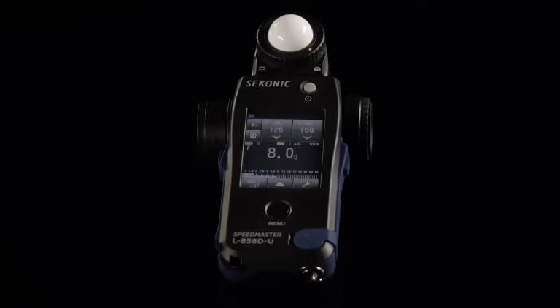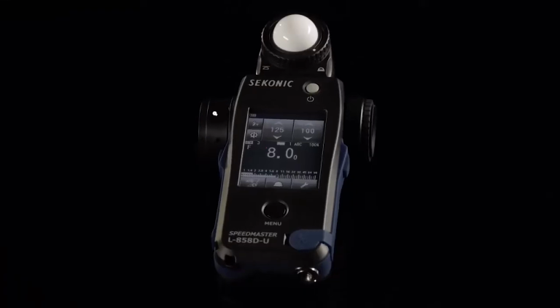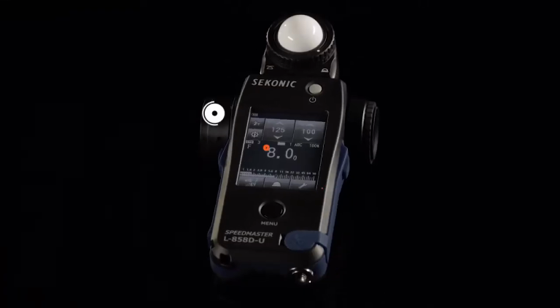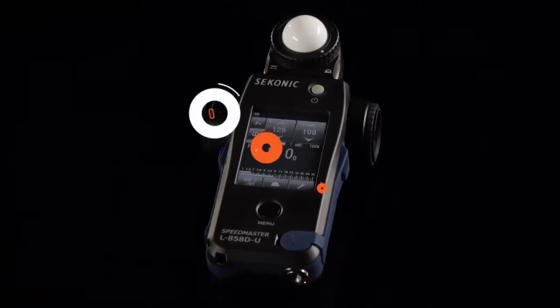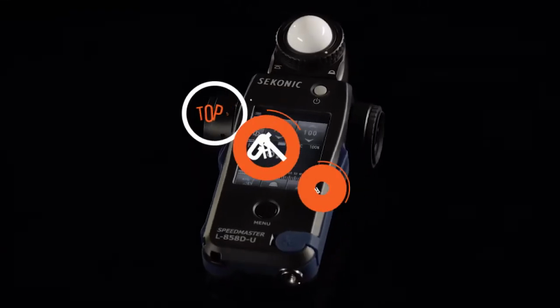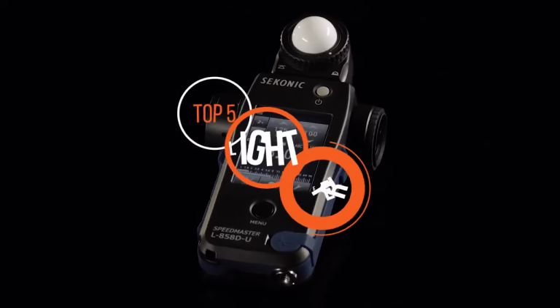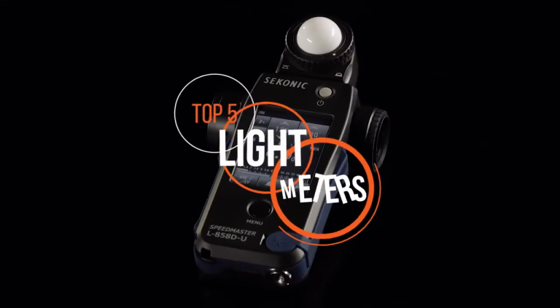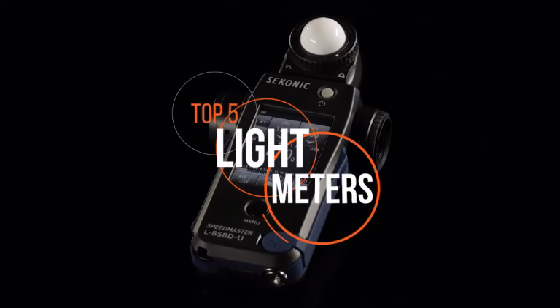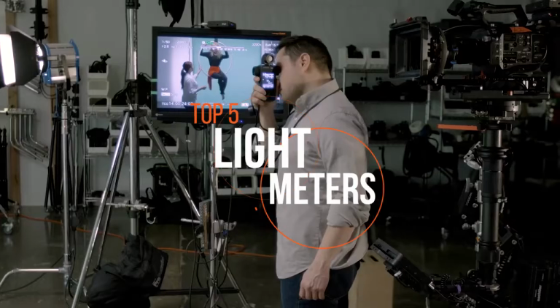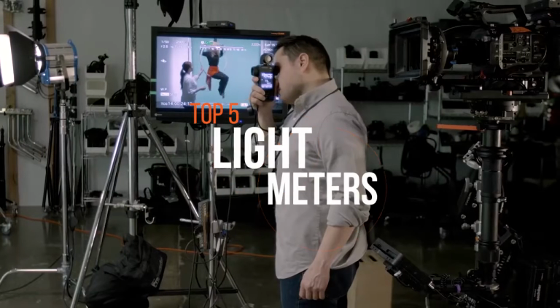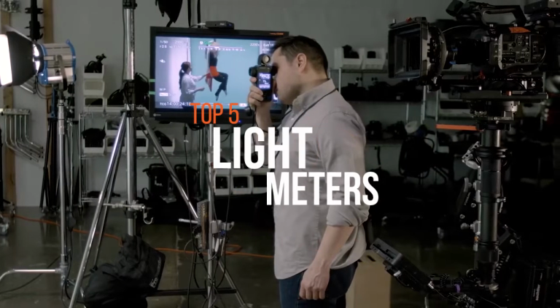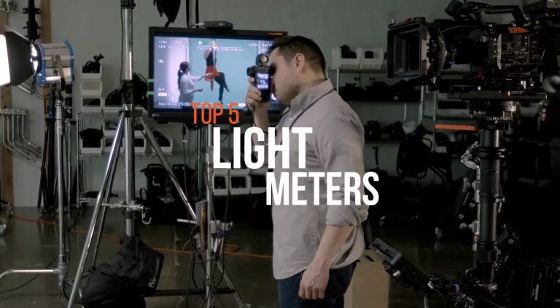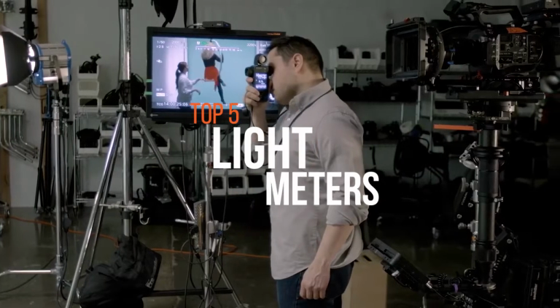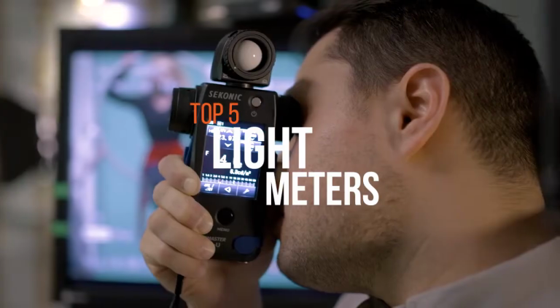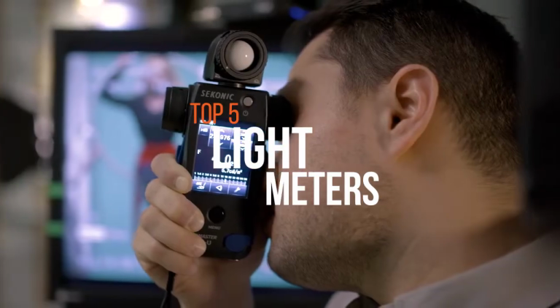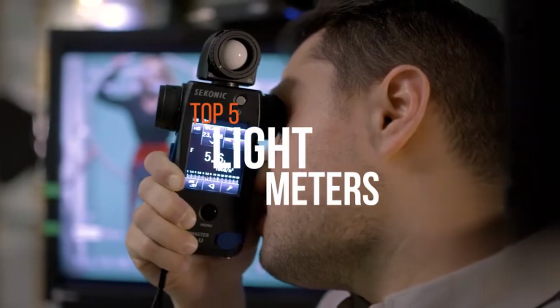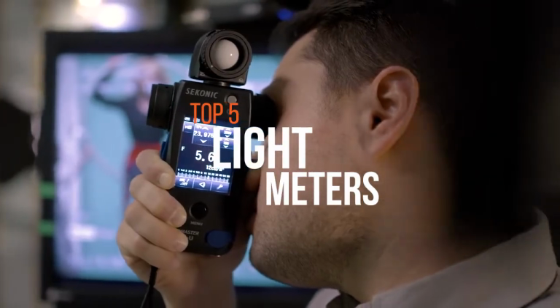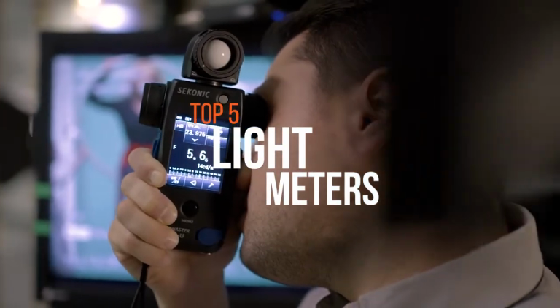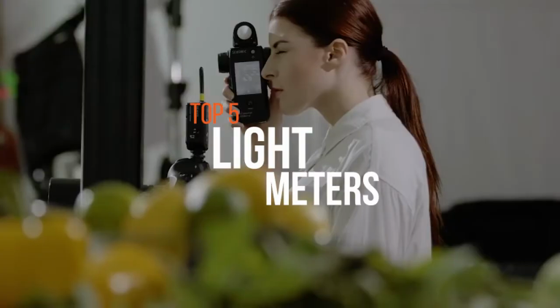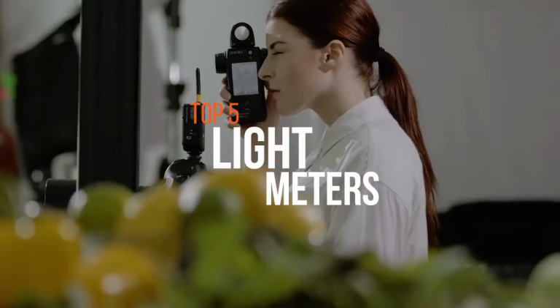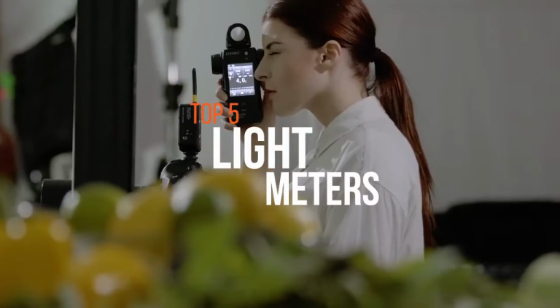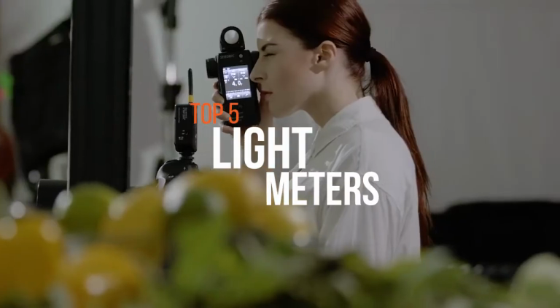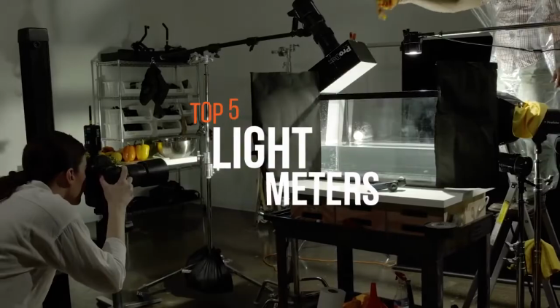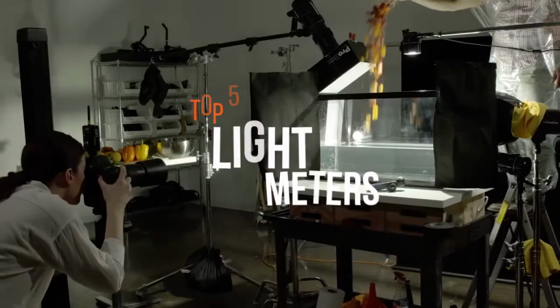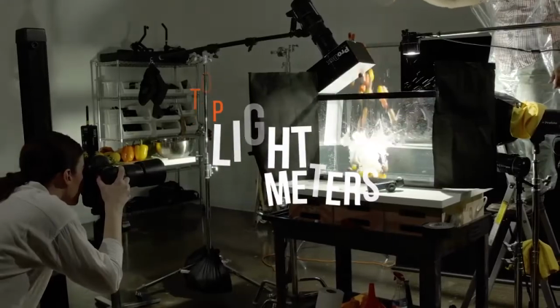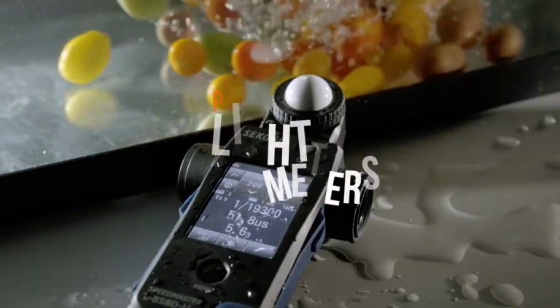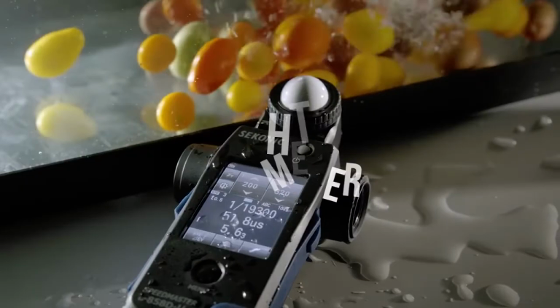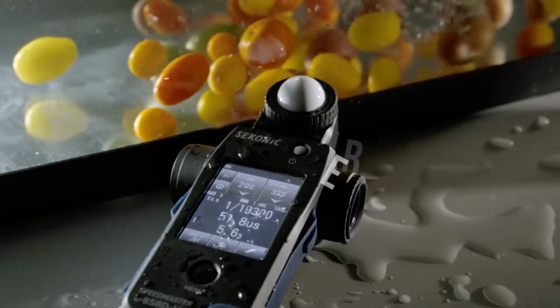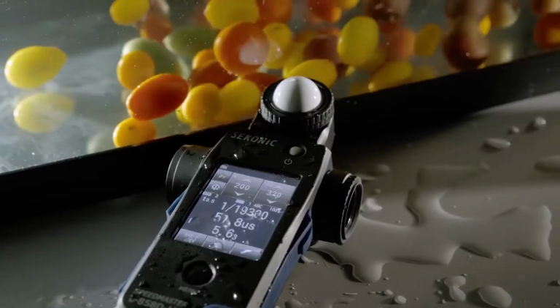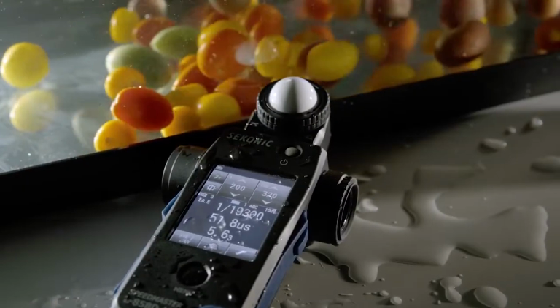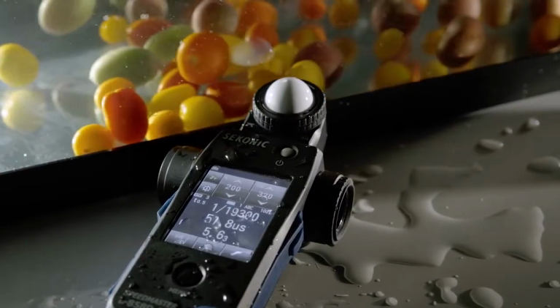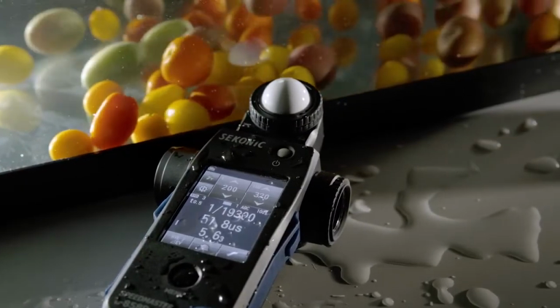Light meters play an important role in any photographer's life, especially a professional. If you're looking for one, then these are the best out there.